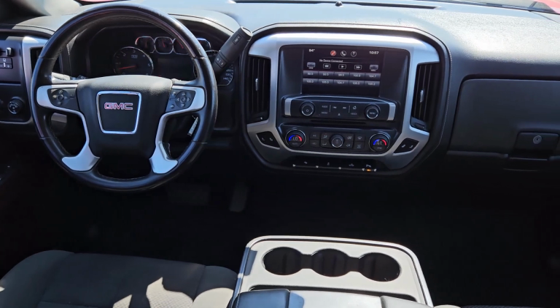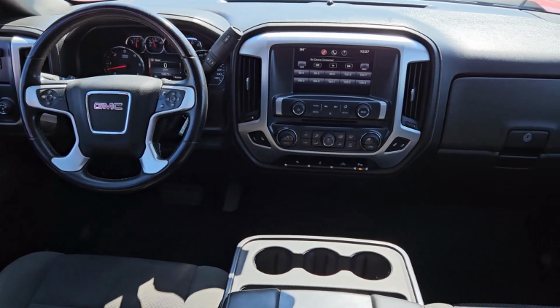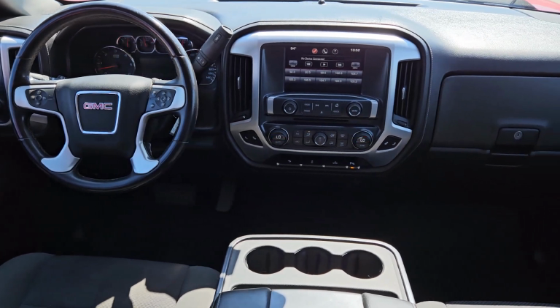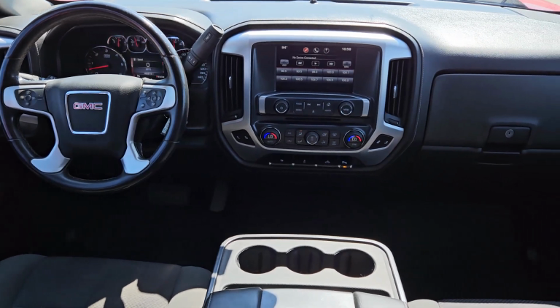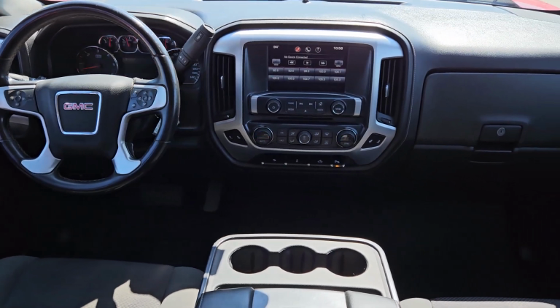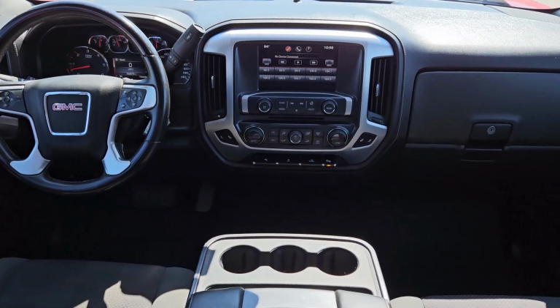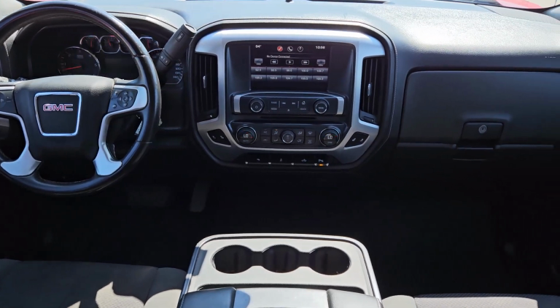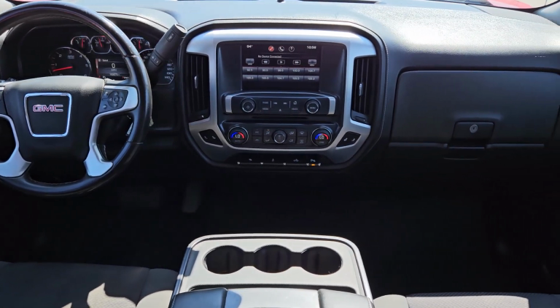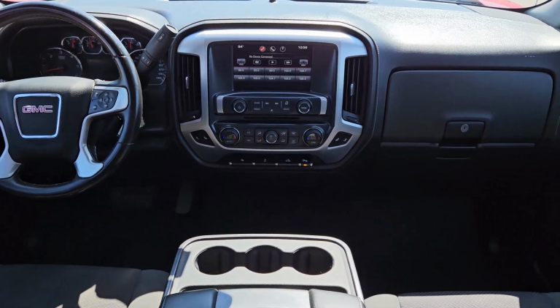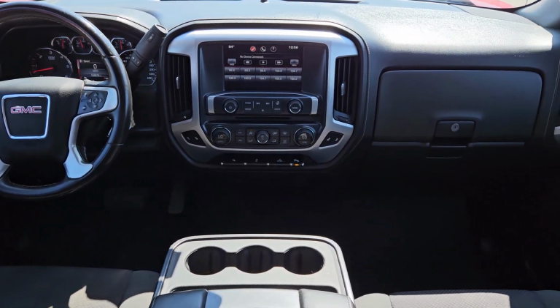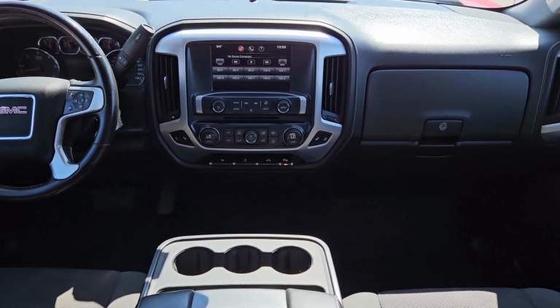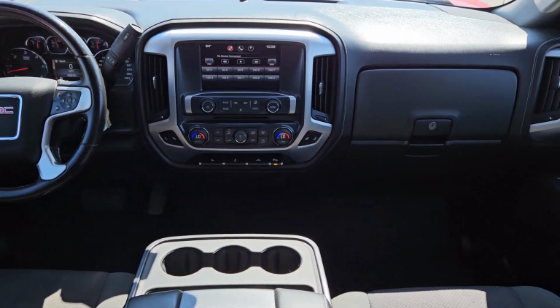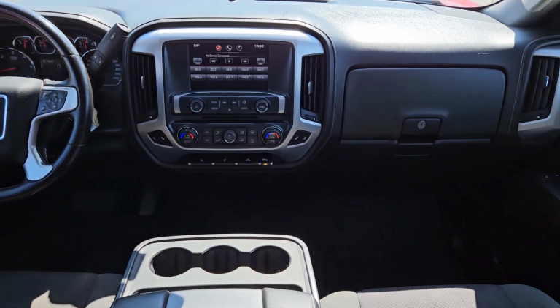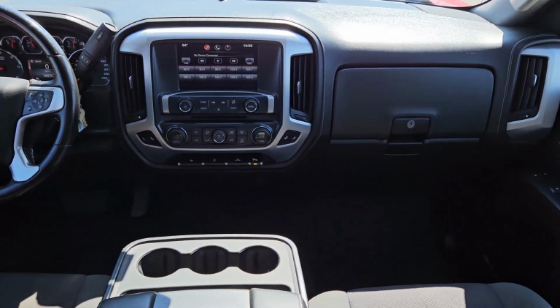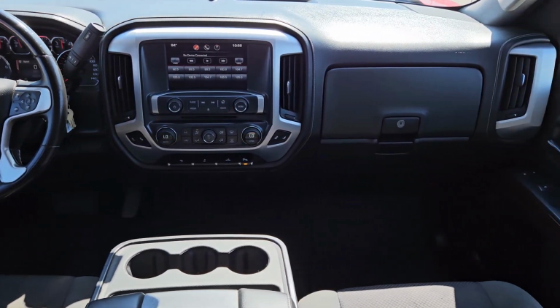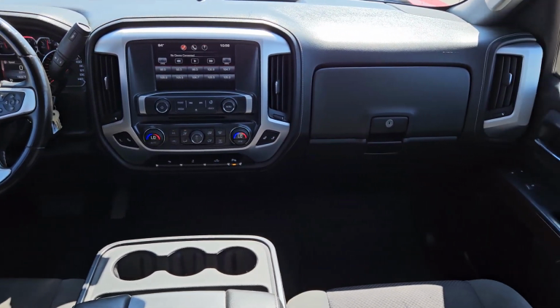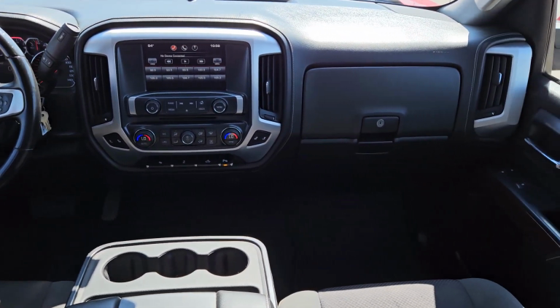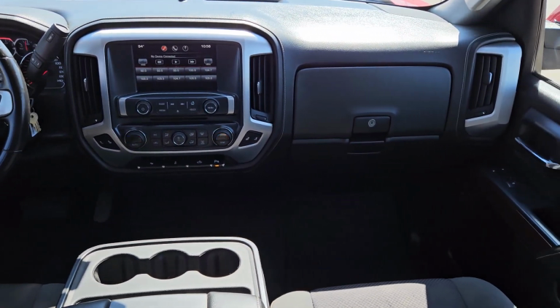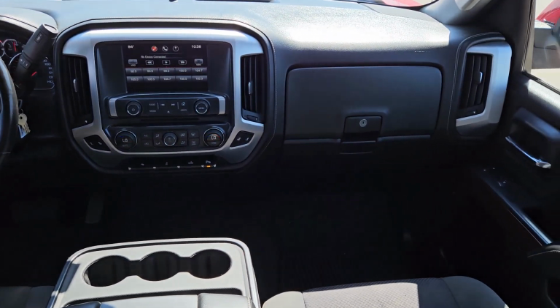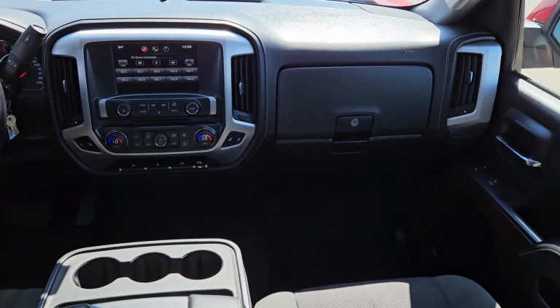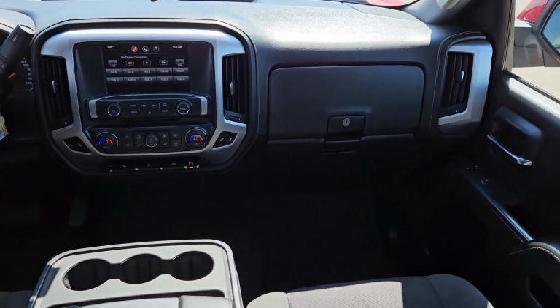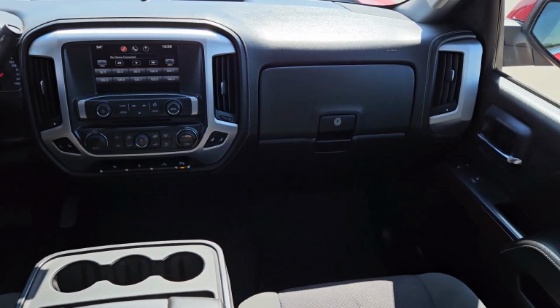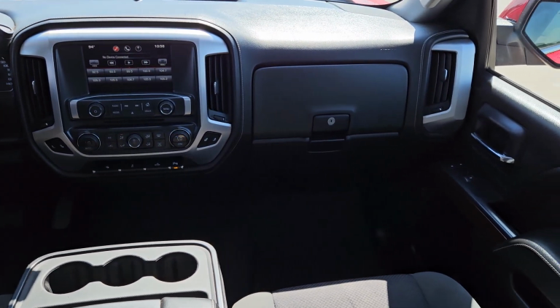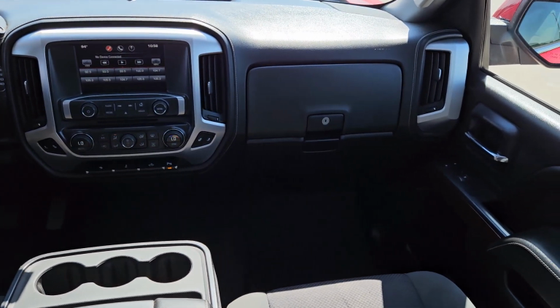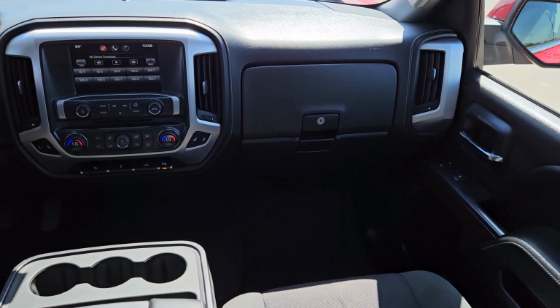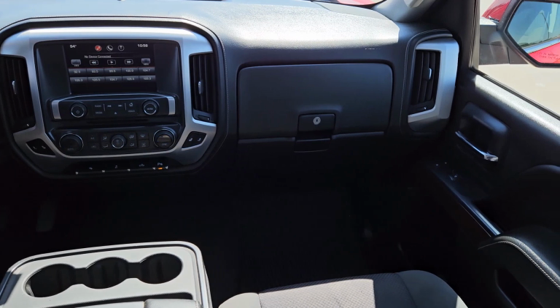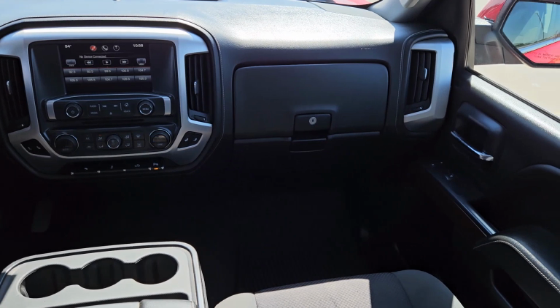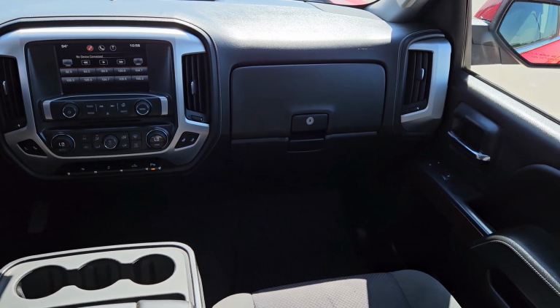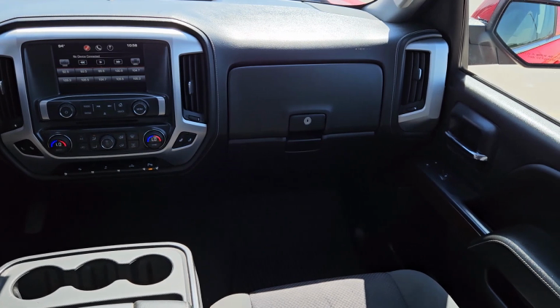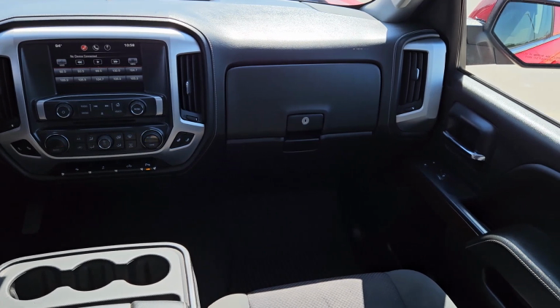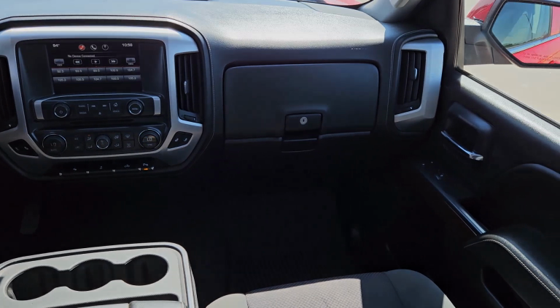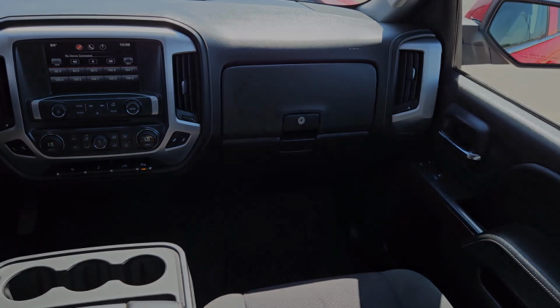Satellite radio, backup camera, remote engine start, electronic stability control, aluminum wheels.